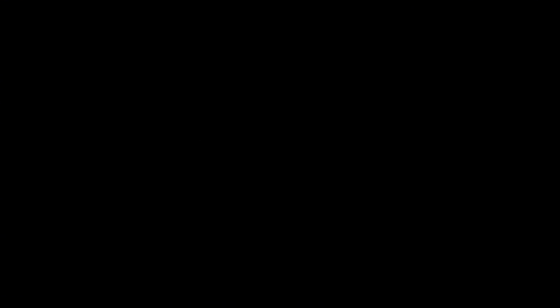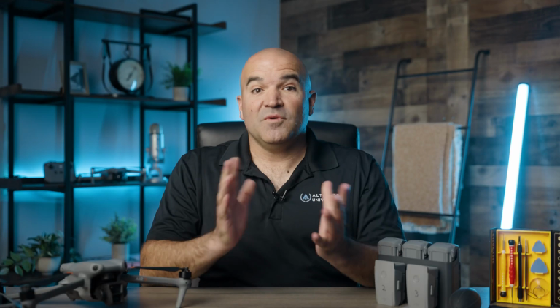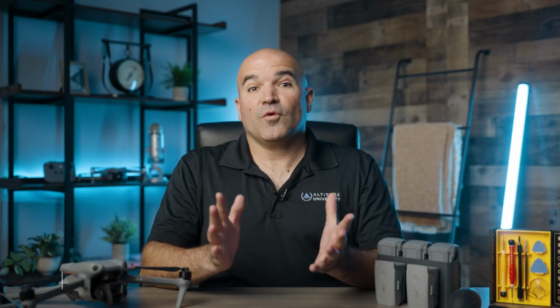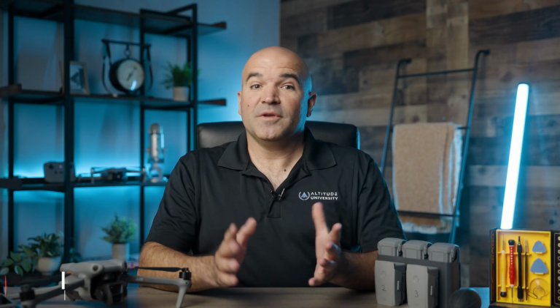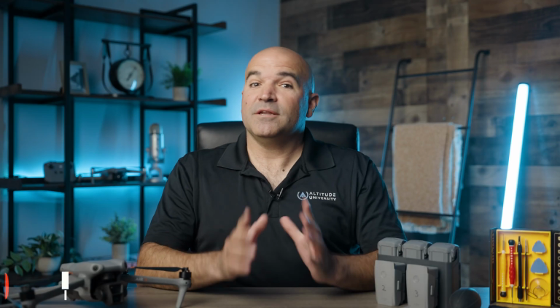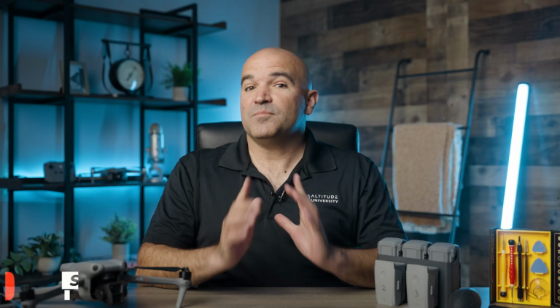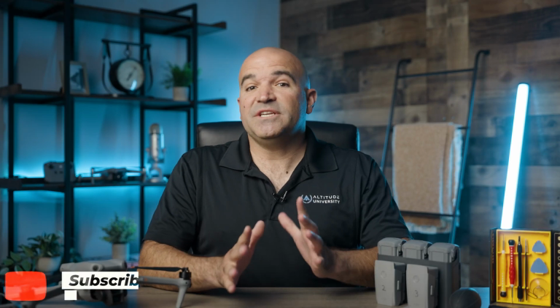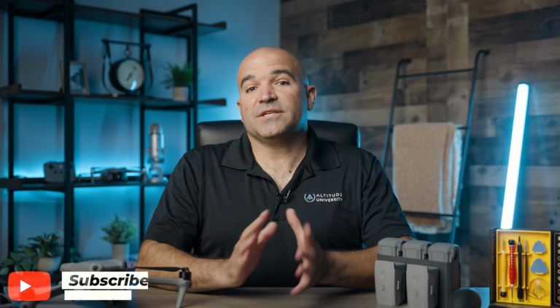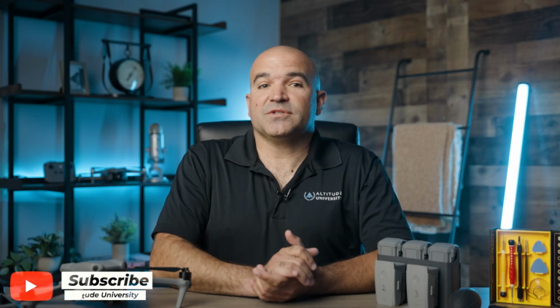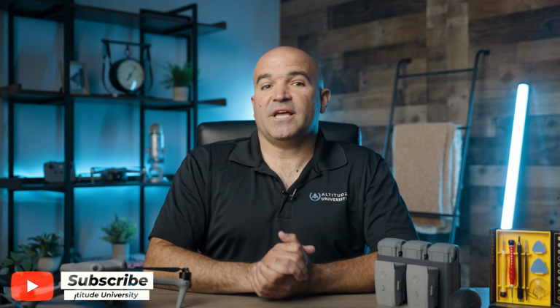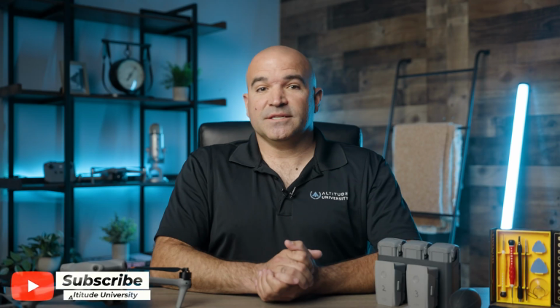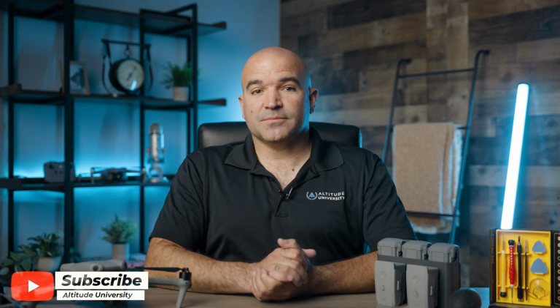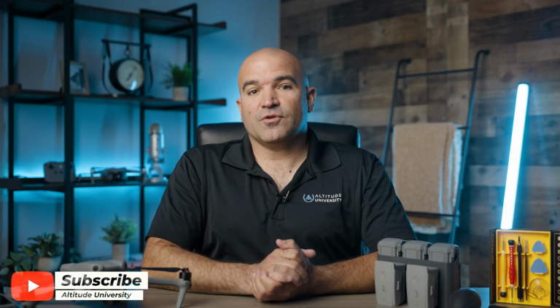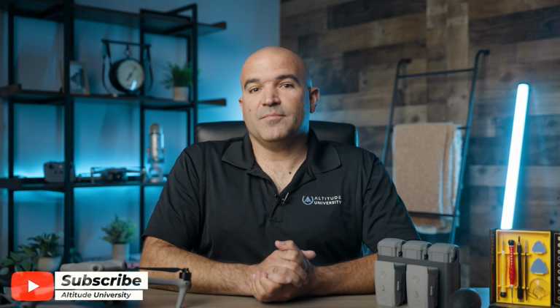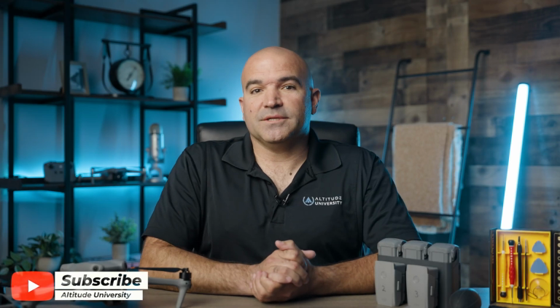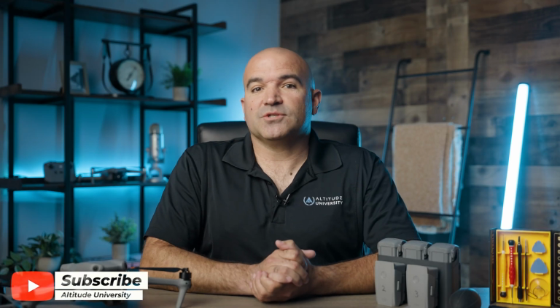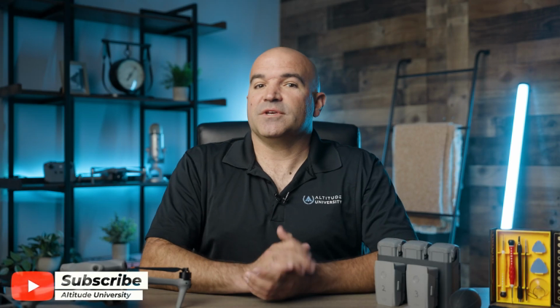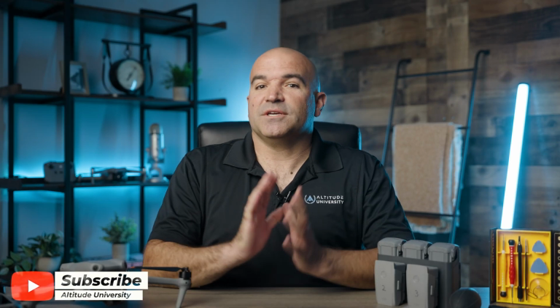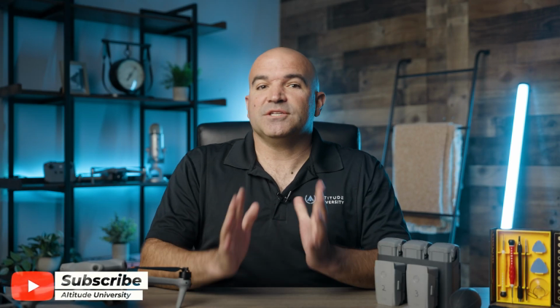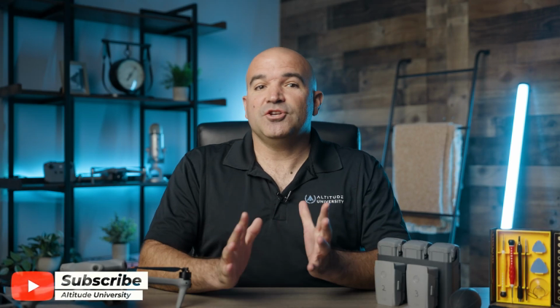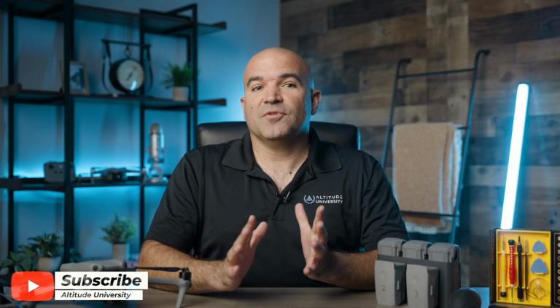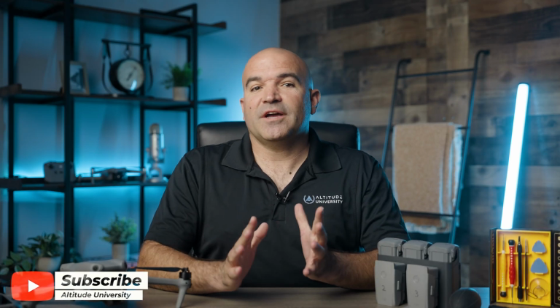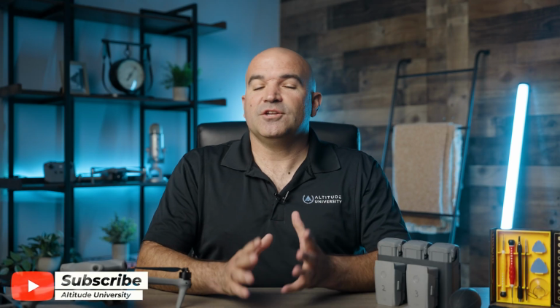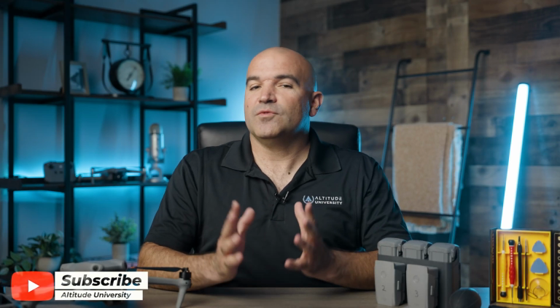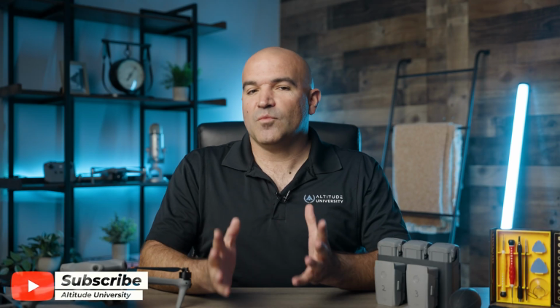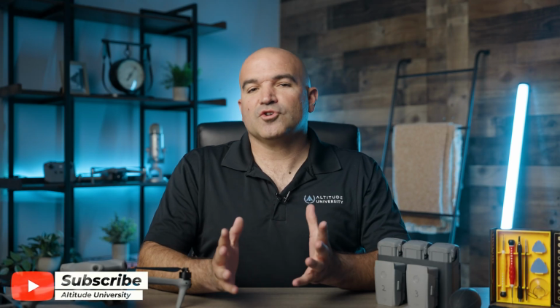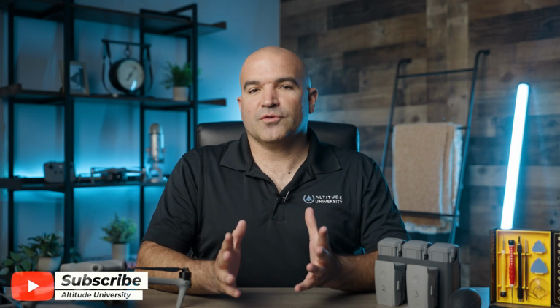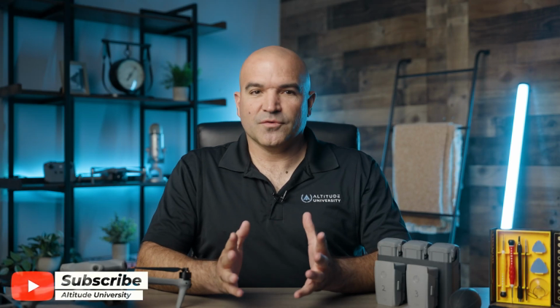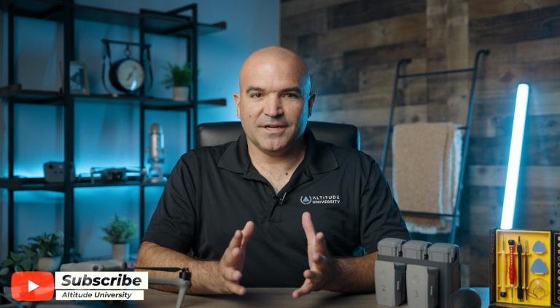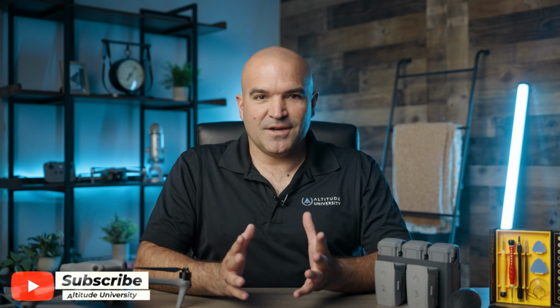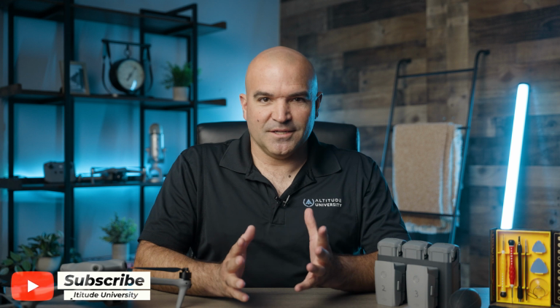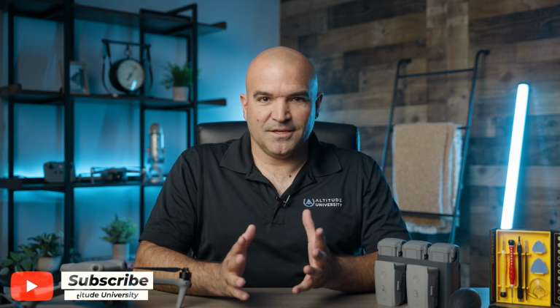Before we begin, please hit those like and subscribe buttons so we can continue providing you with more drone-related content.